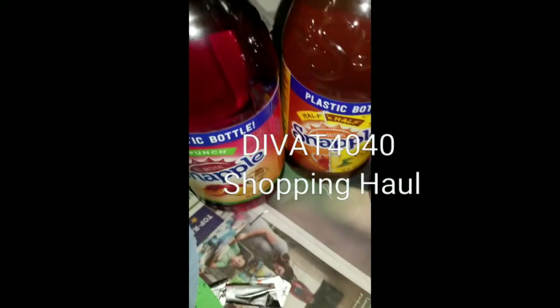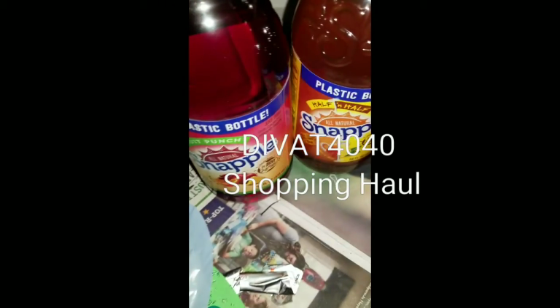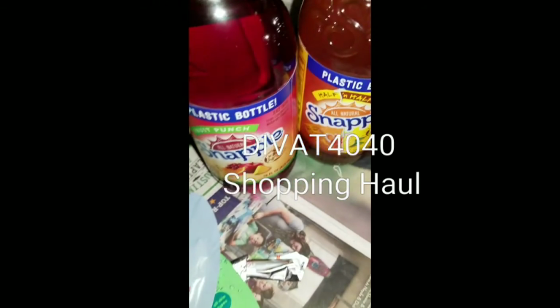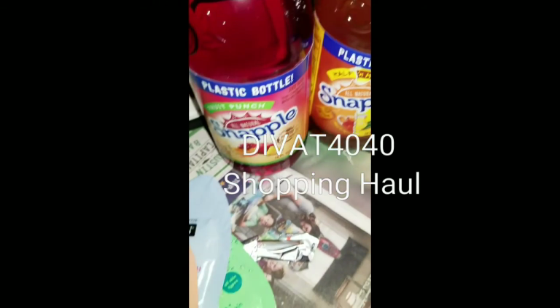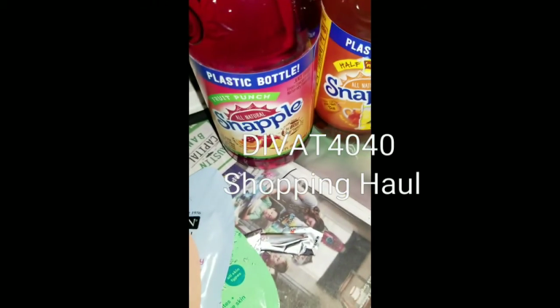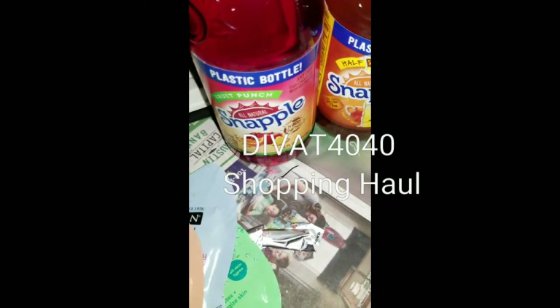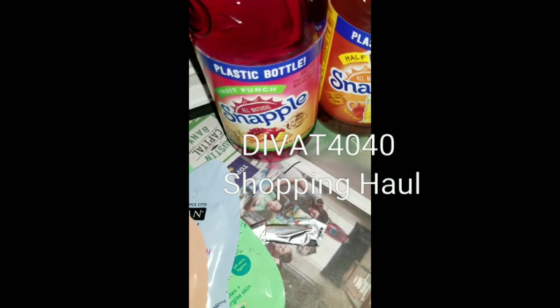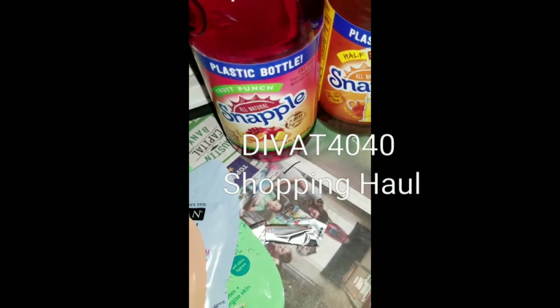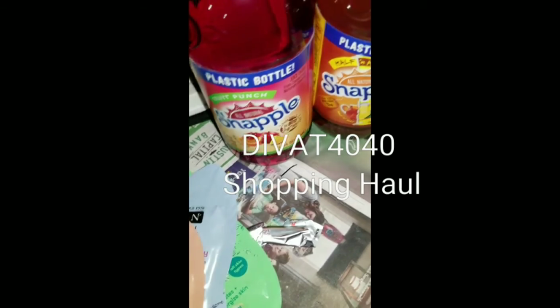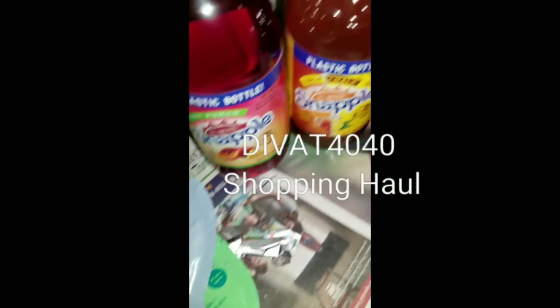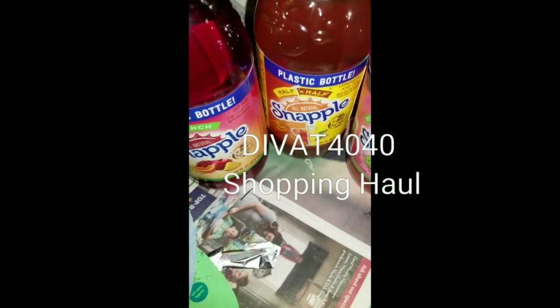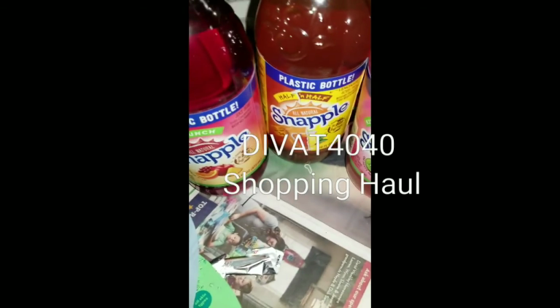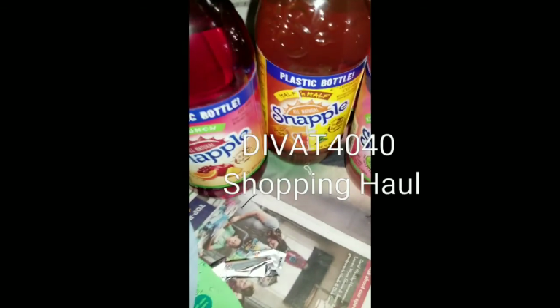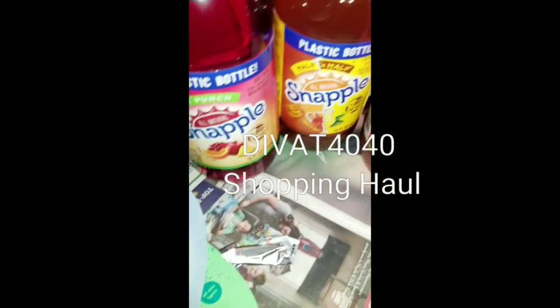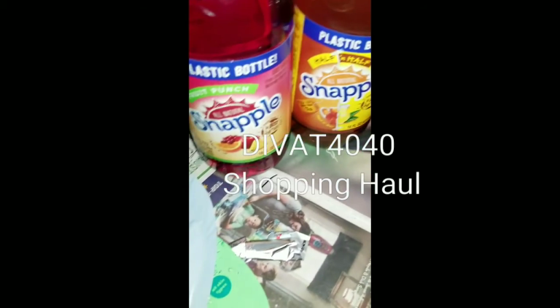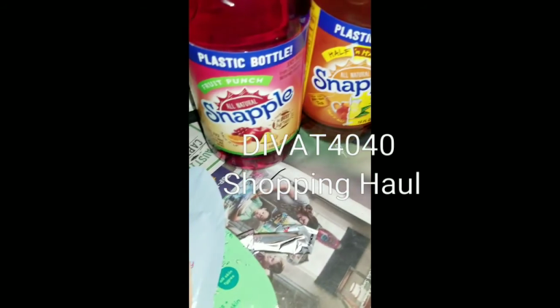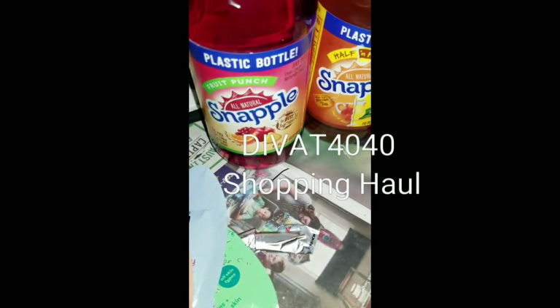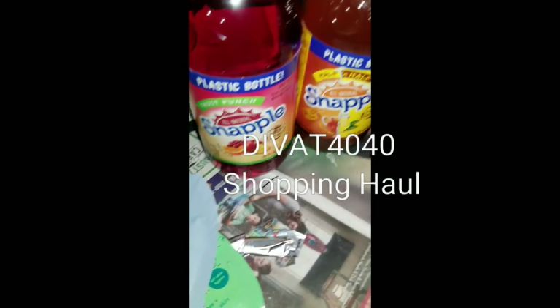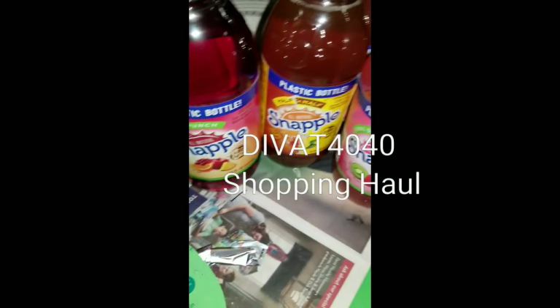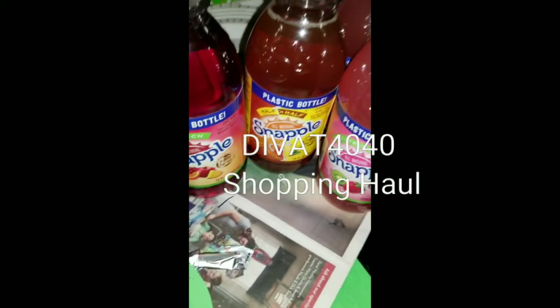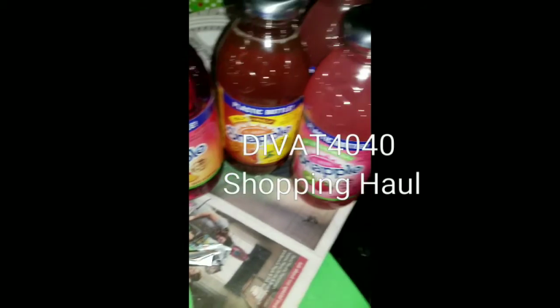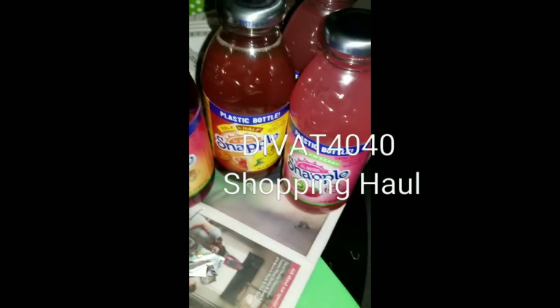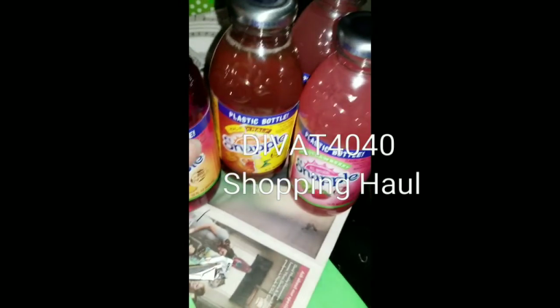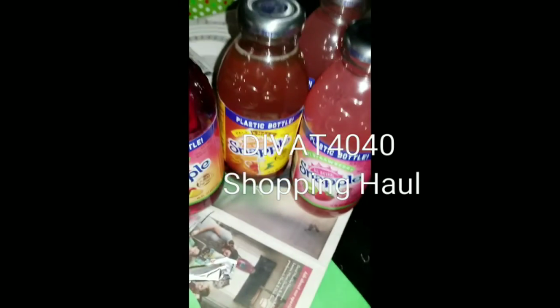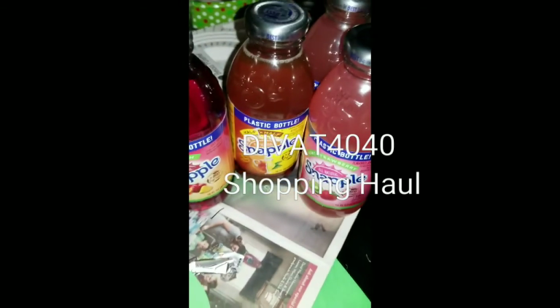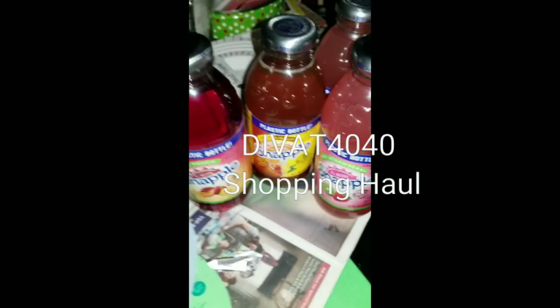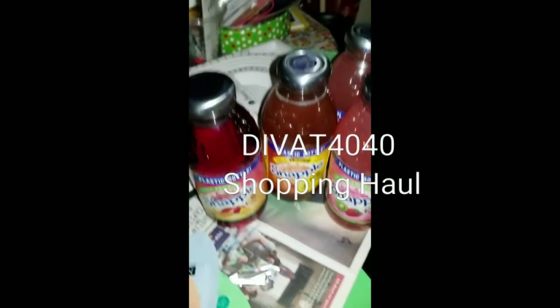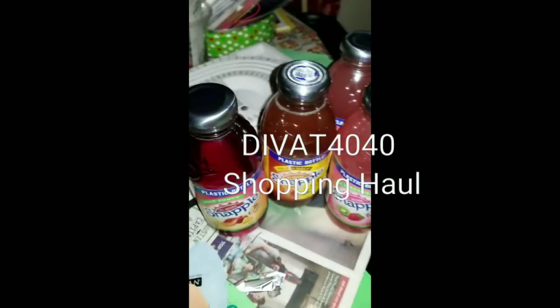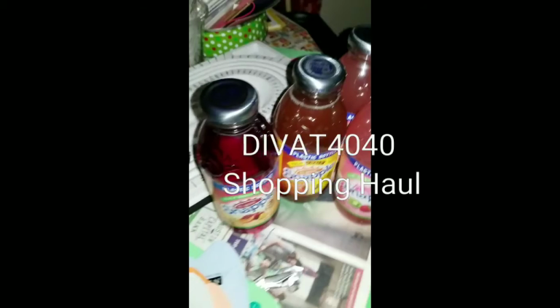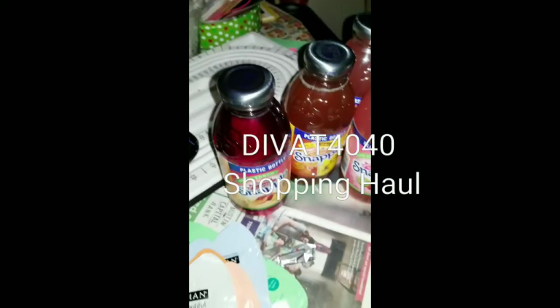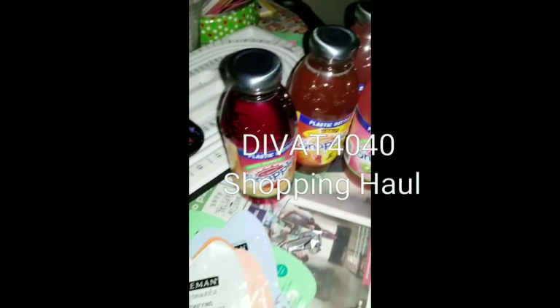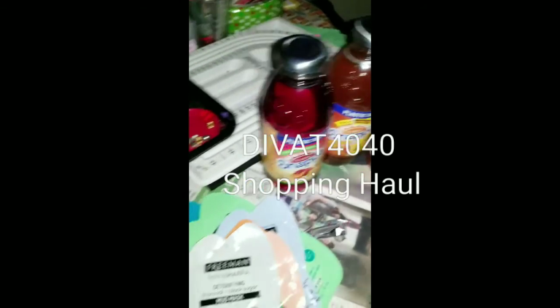These Snapples were $1. I had five and my daughter got me one. So I'm going to stock up on these to try to quit from drinking soda.